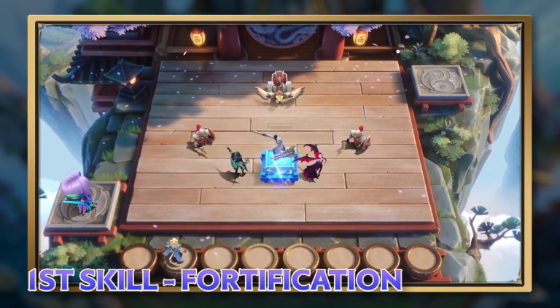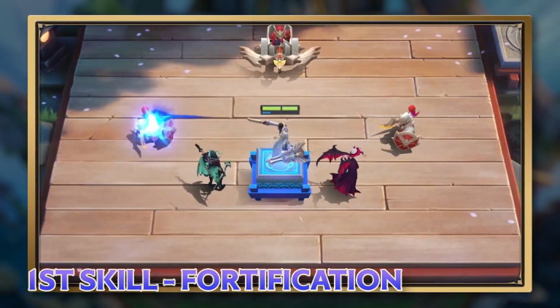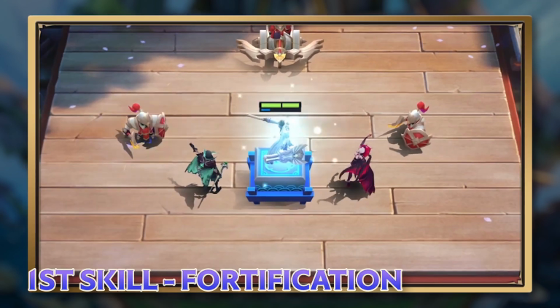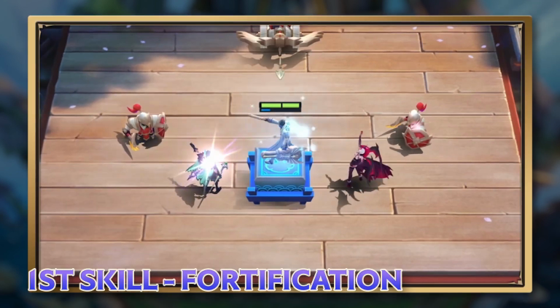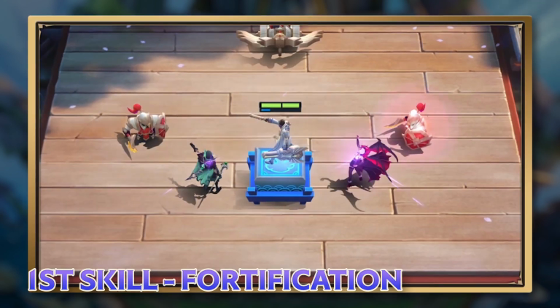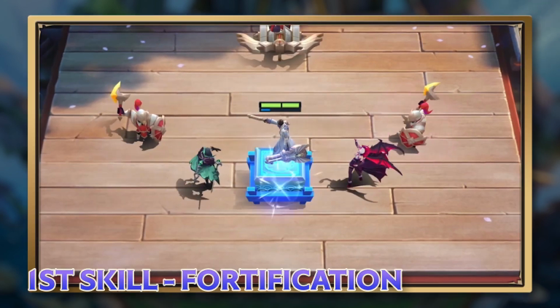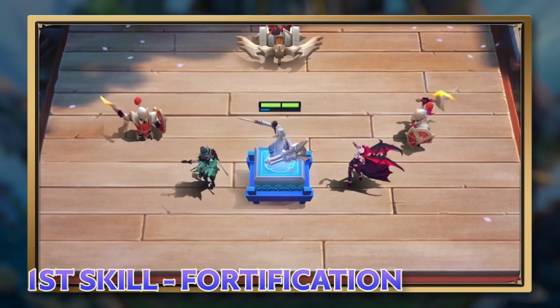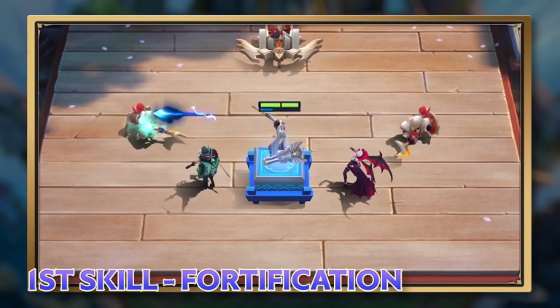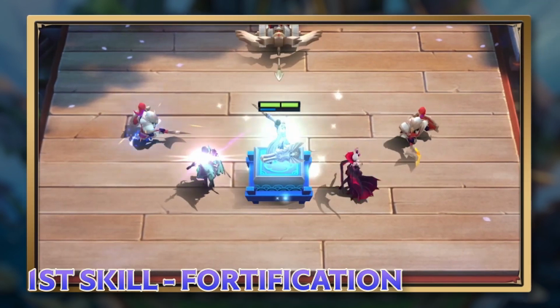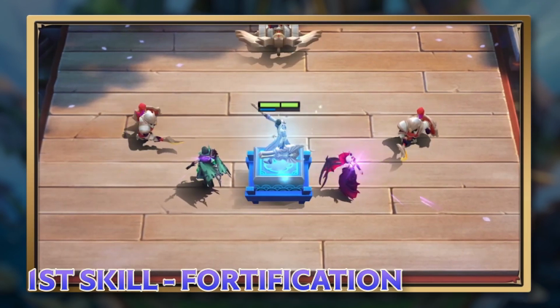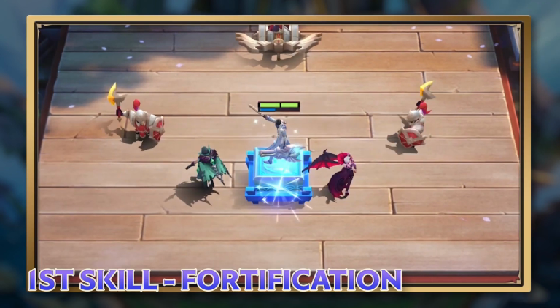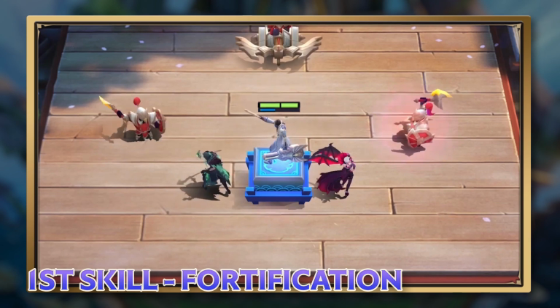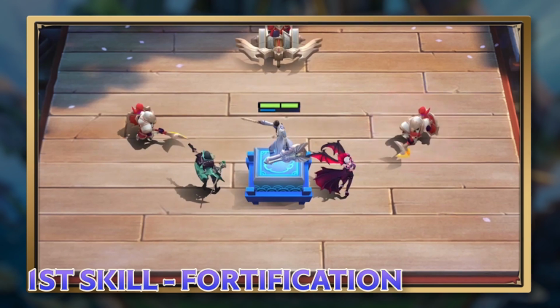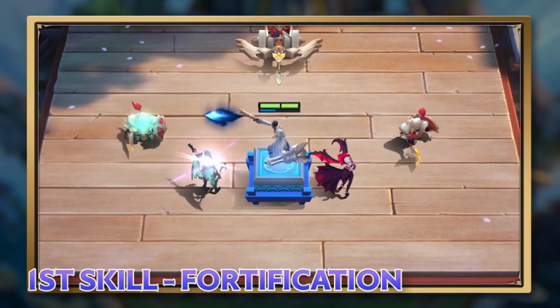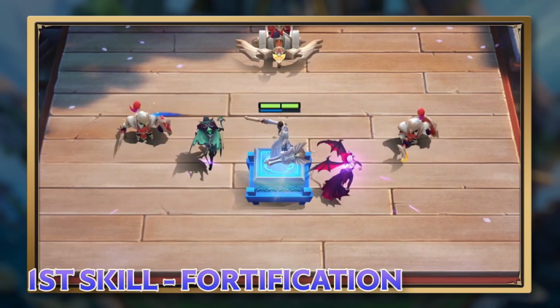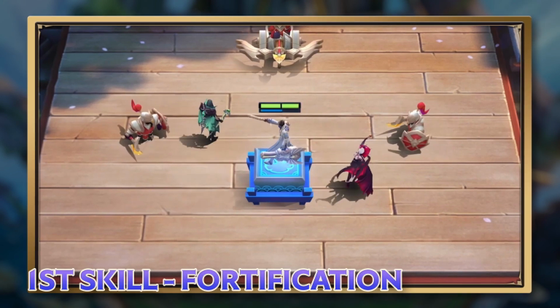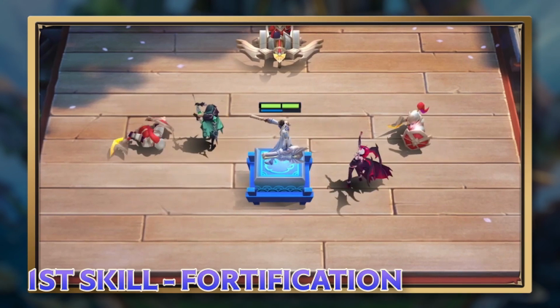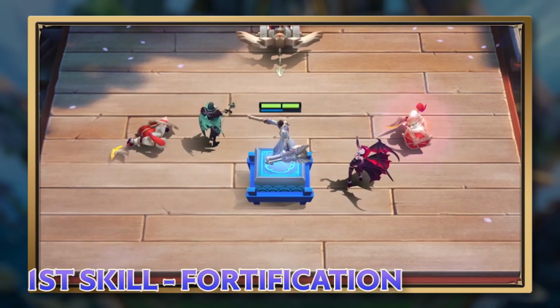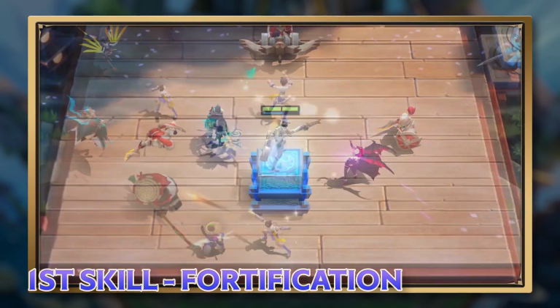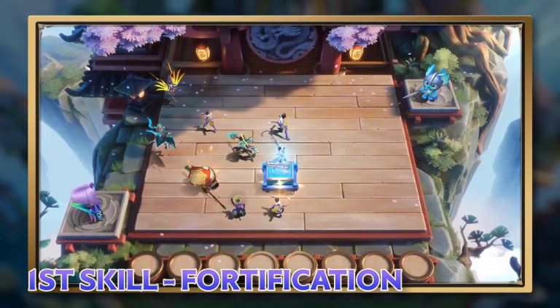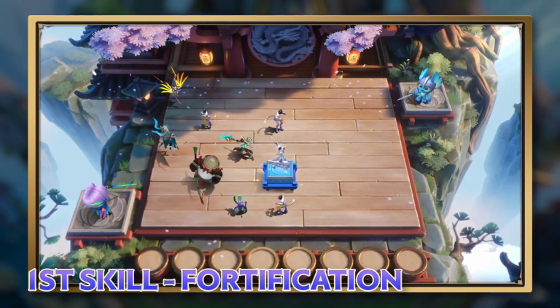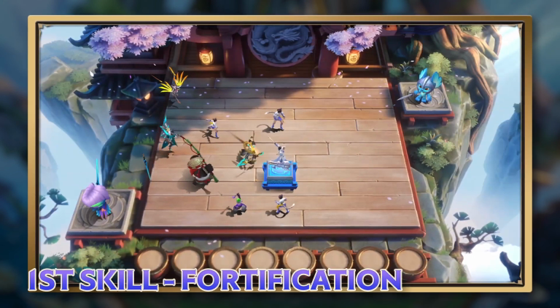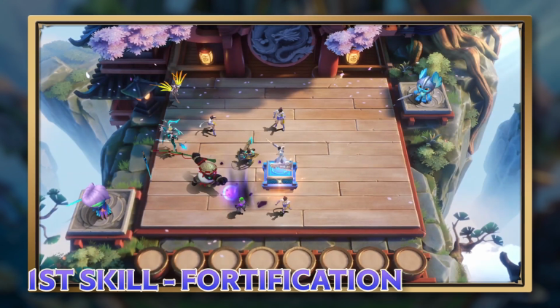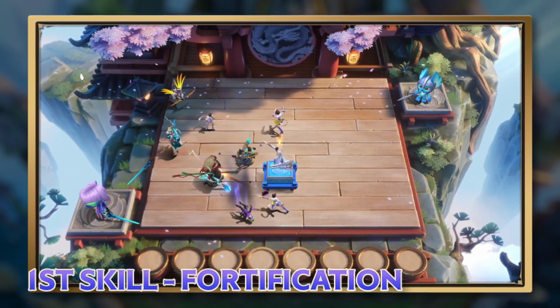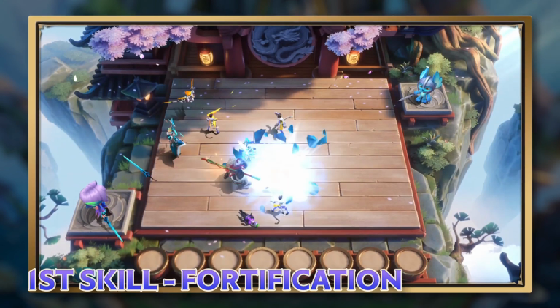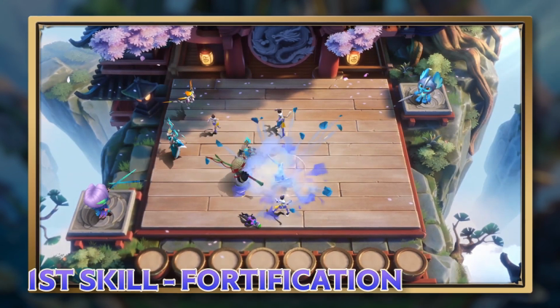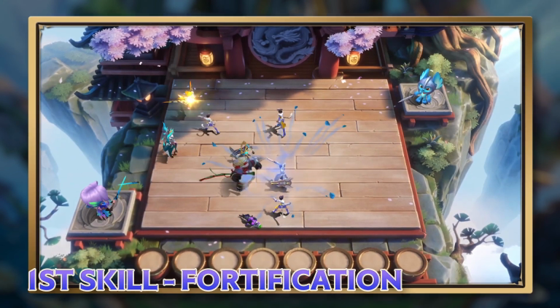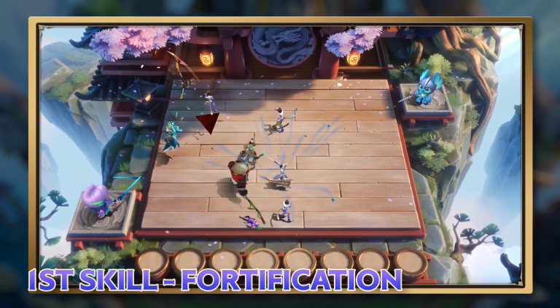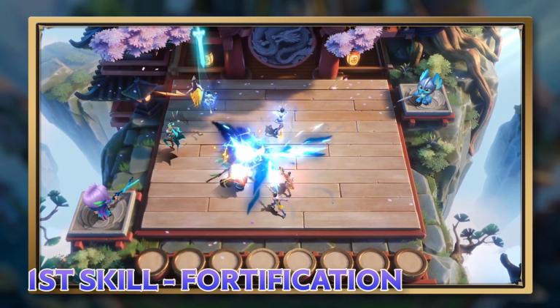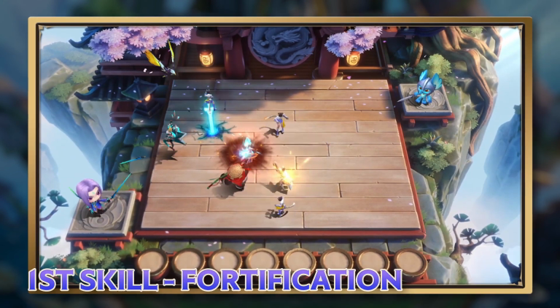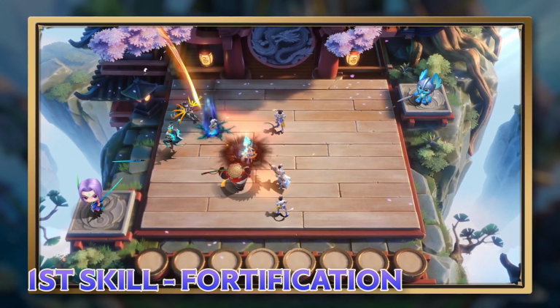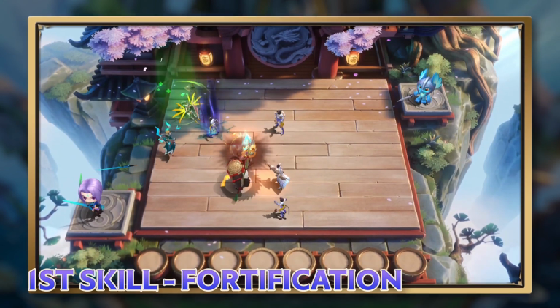The hero on the platform will have their mana increased by performing basic attacks. These effects last until the platform is destroyed.